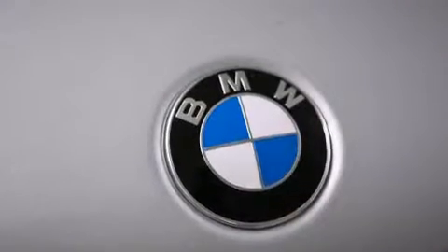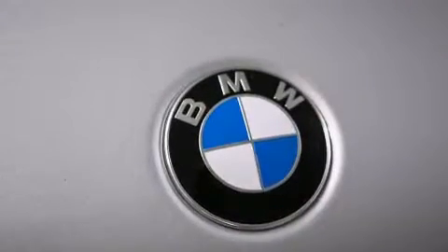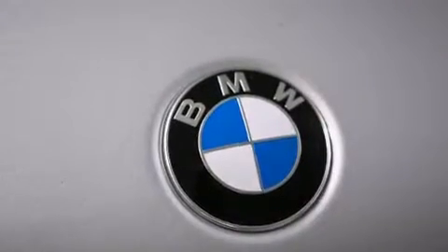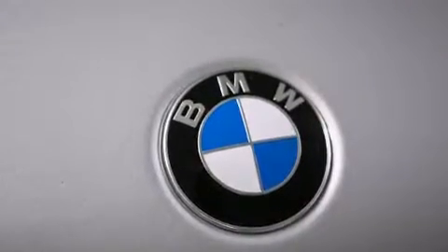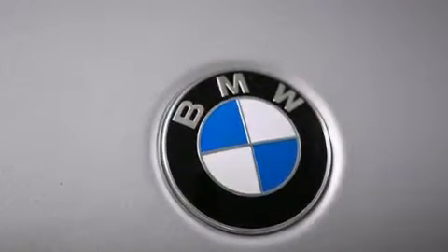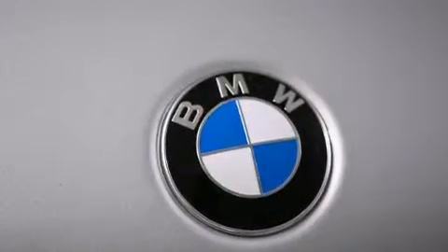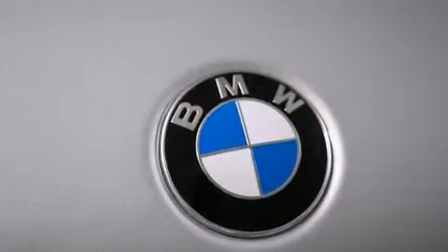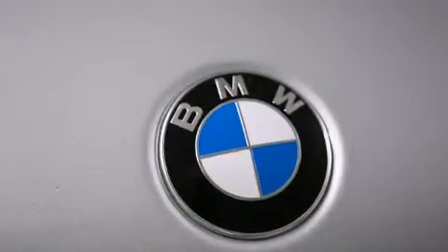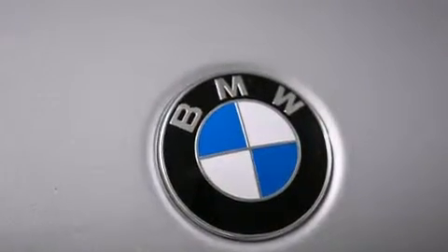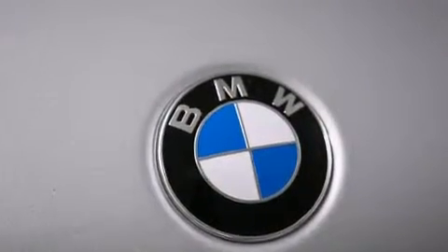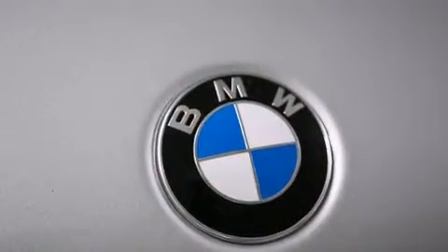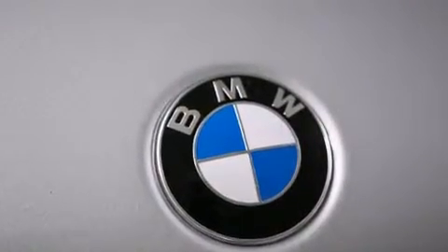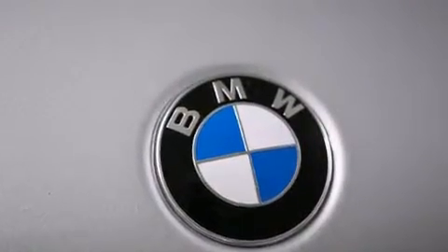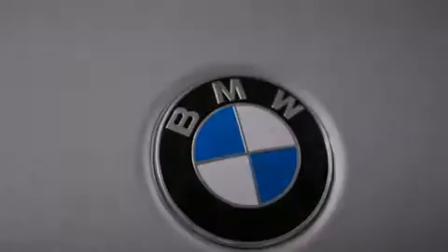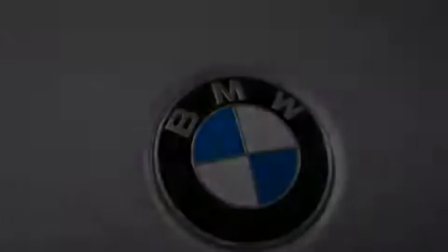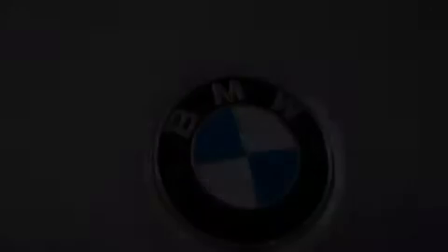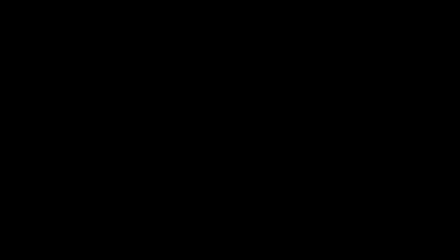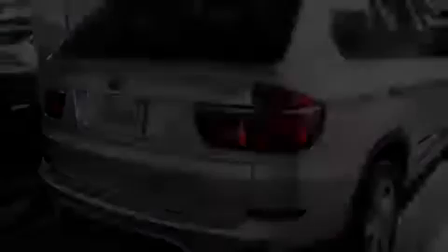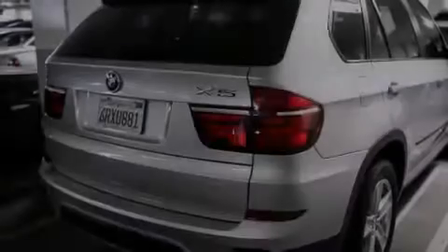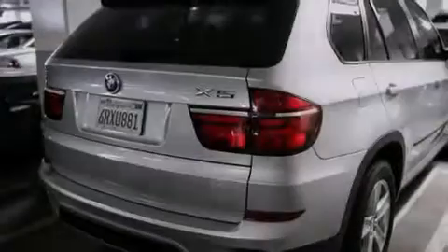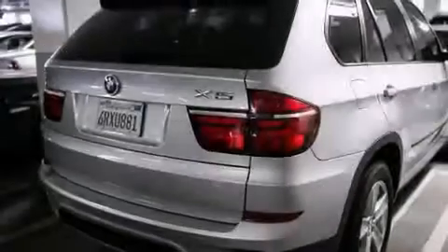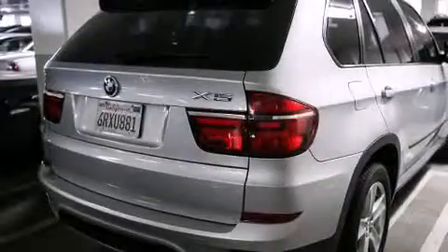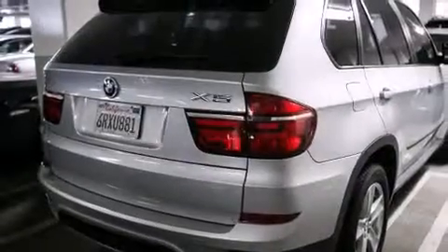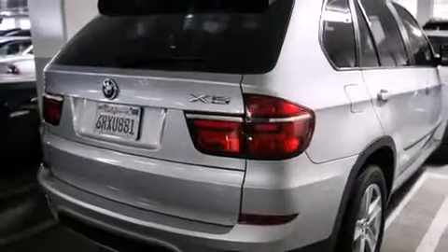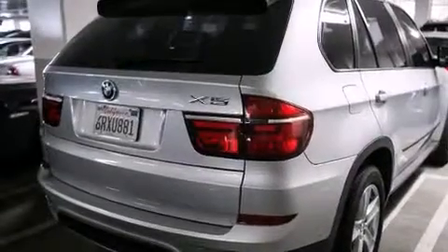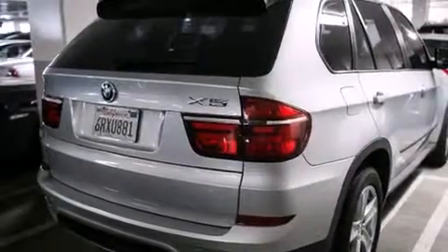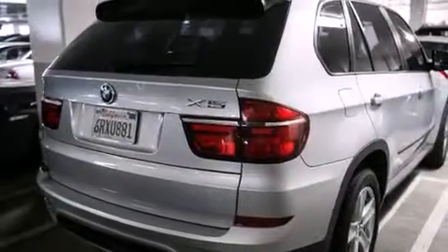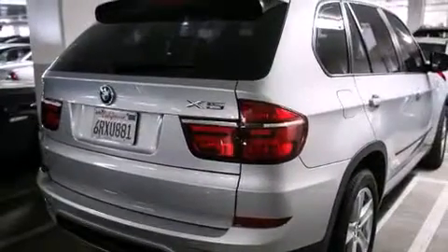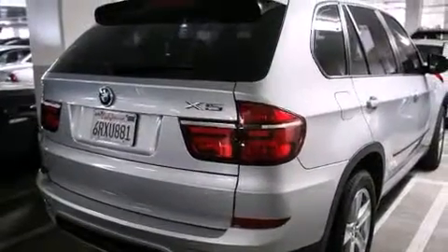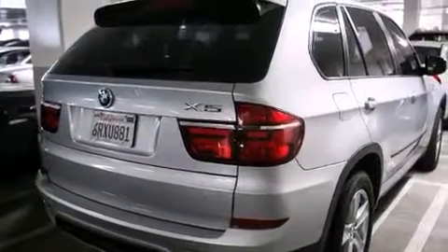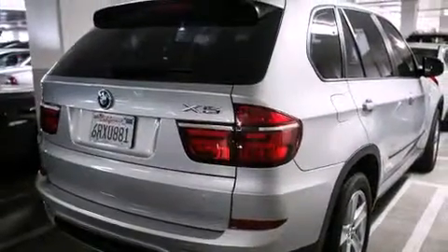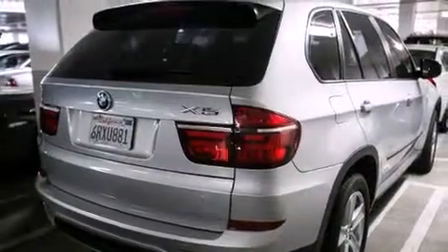Additional features include BMW individual composition, front-side impact airbags, a rear window defroster, and heated side-view mirrors.